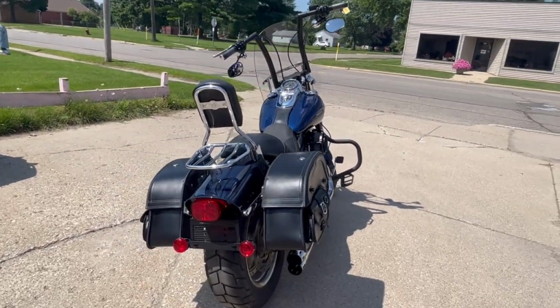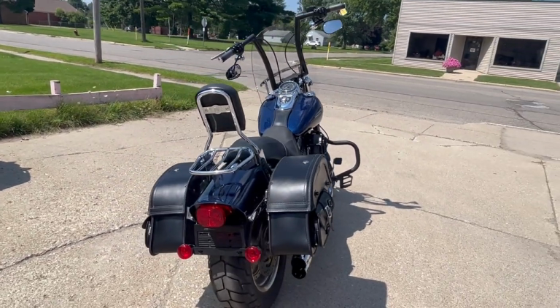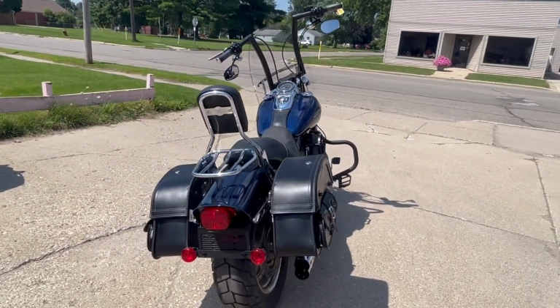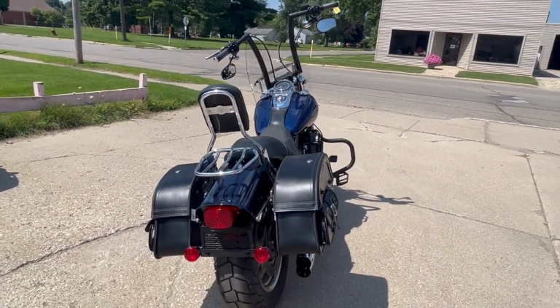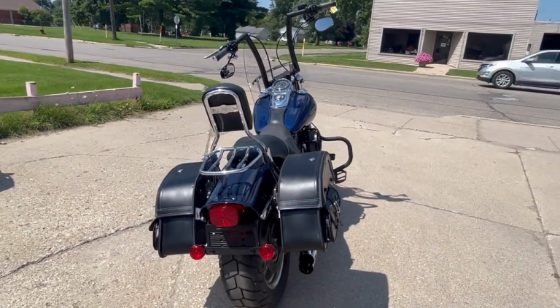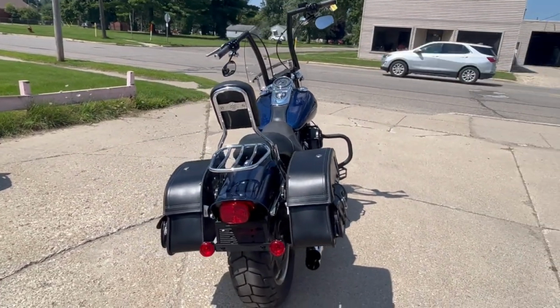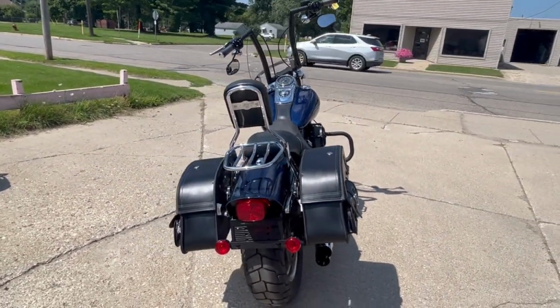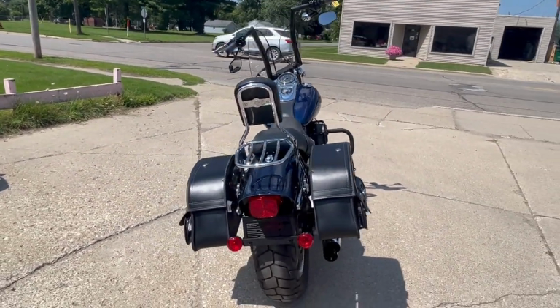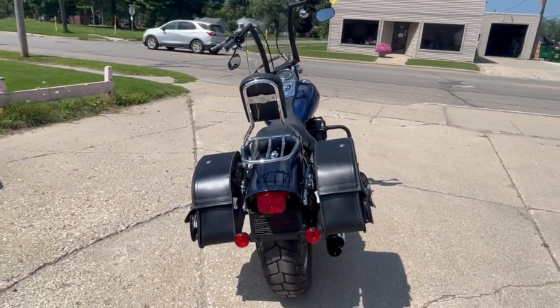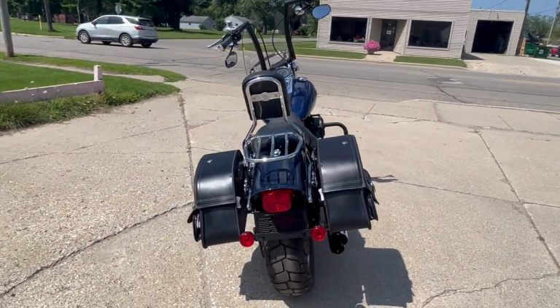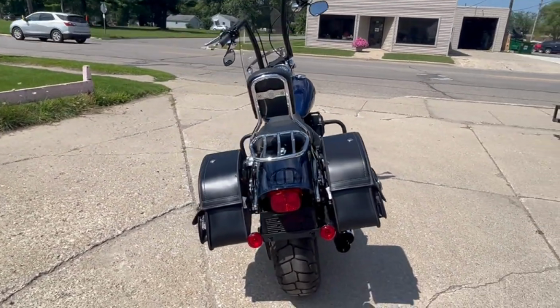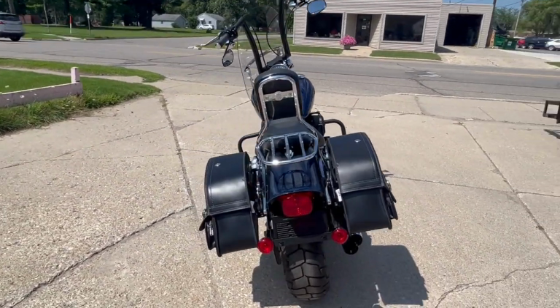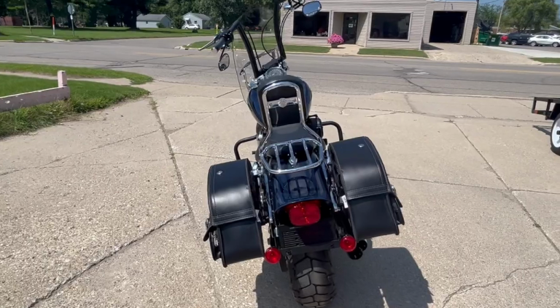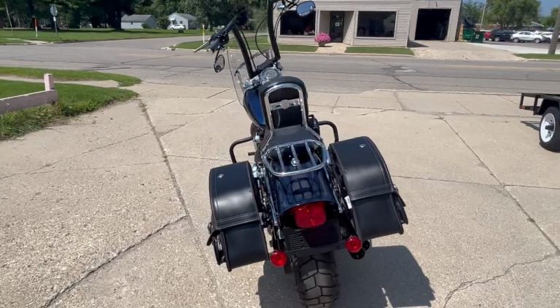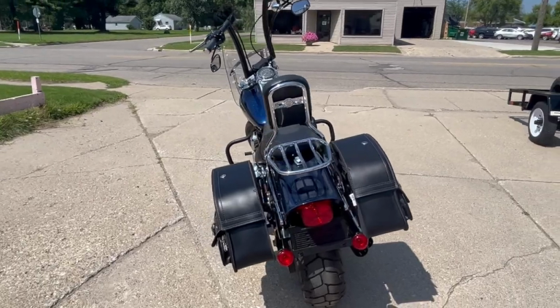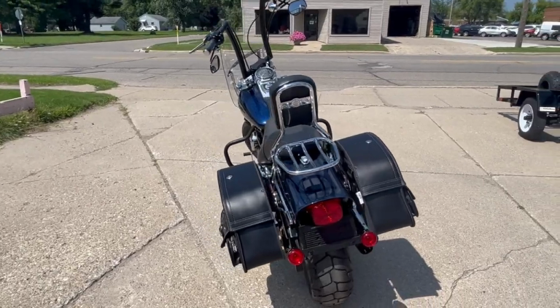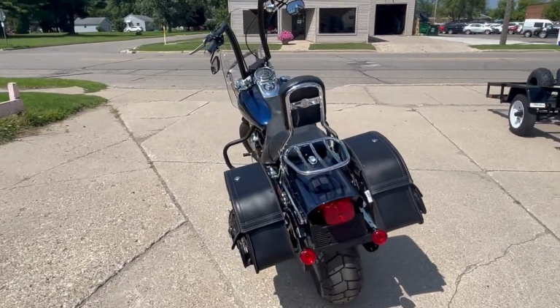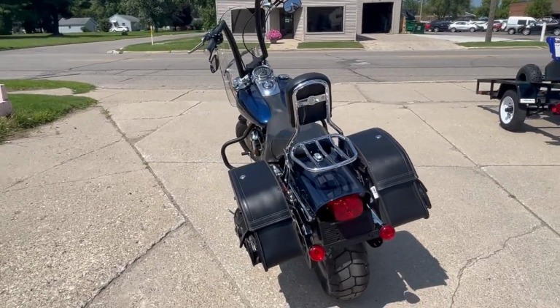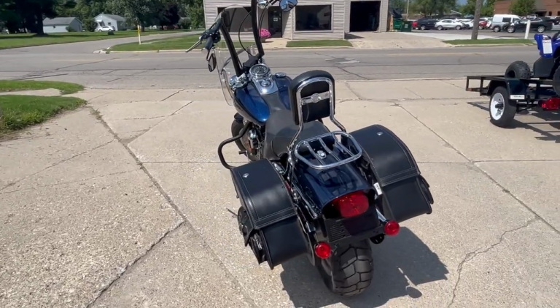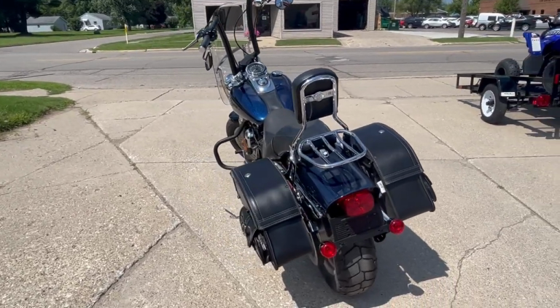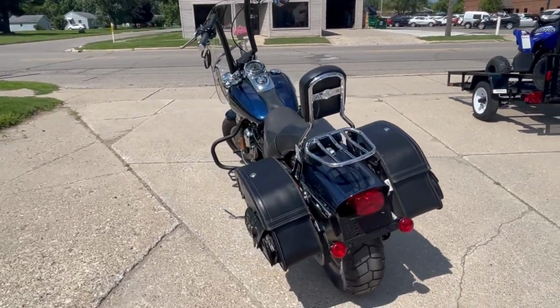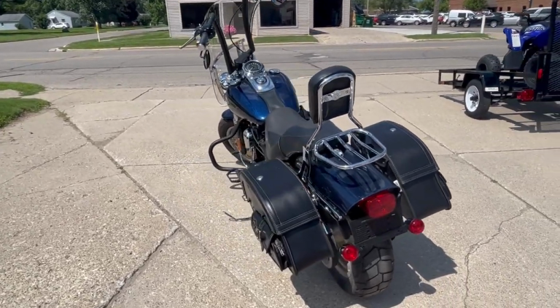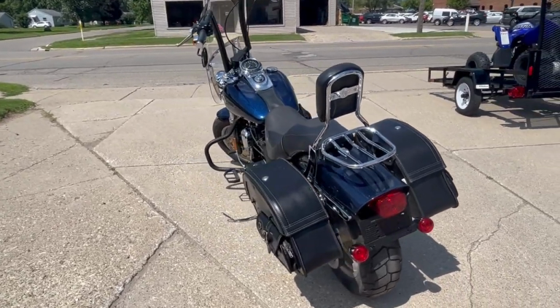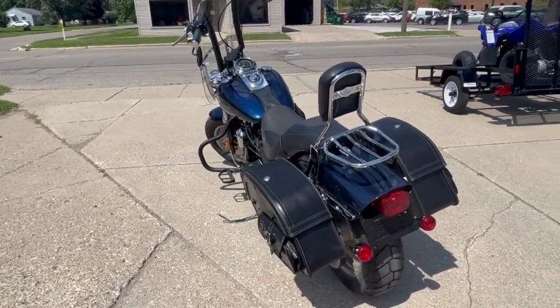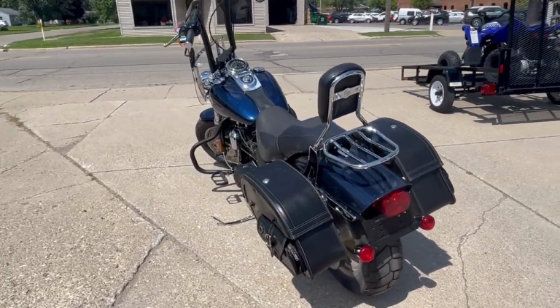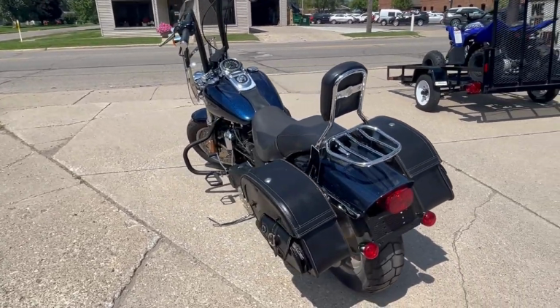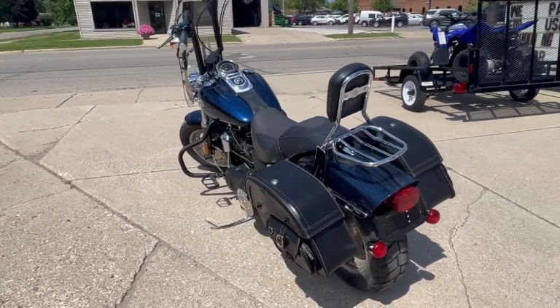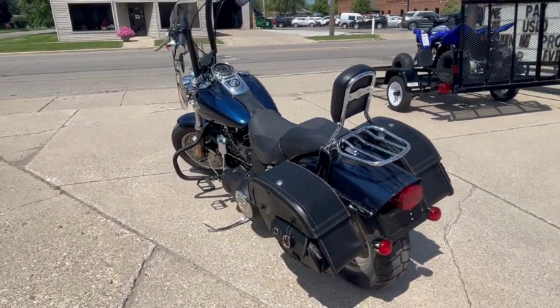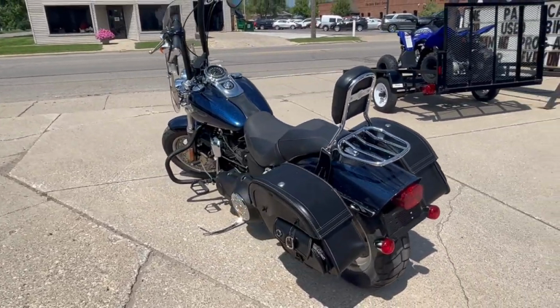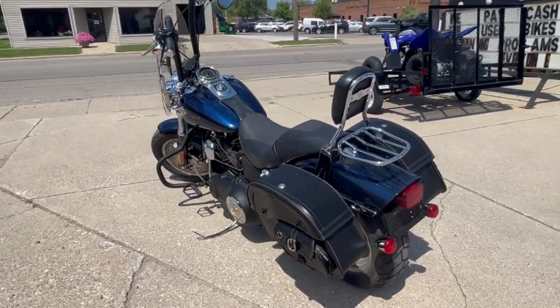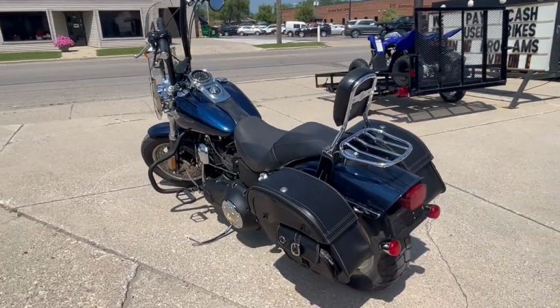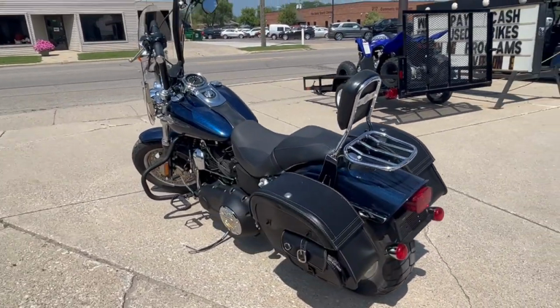Saddlebags, backrest, luggage rack and more. The 103 cubic inch motor runs strong and this bike flies.